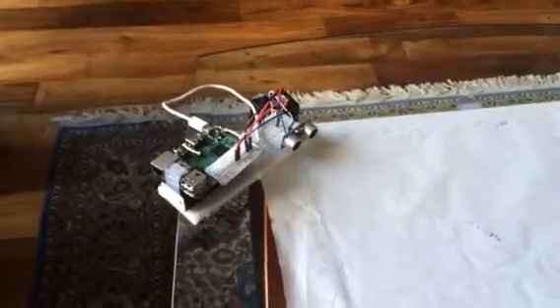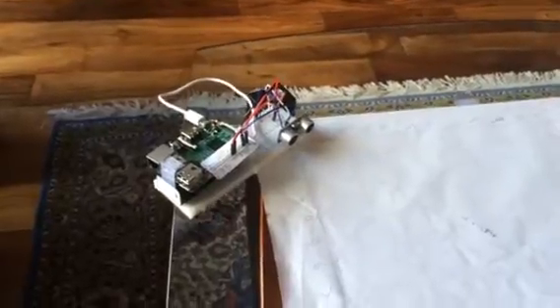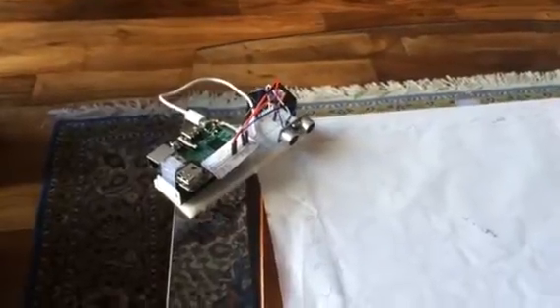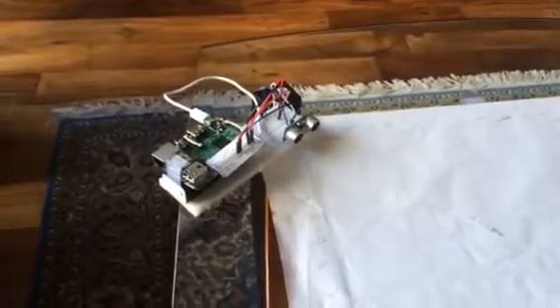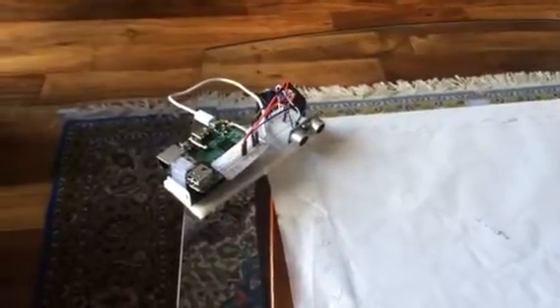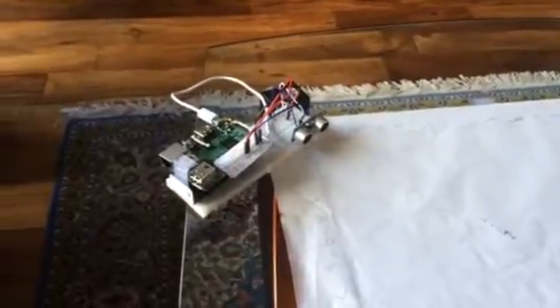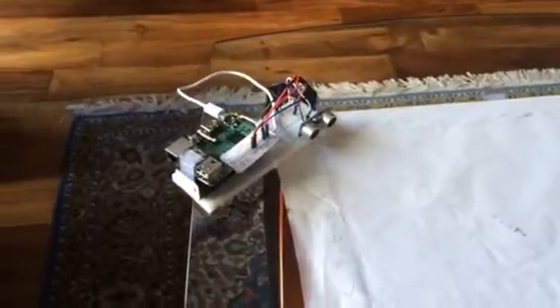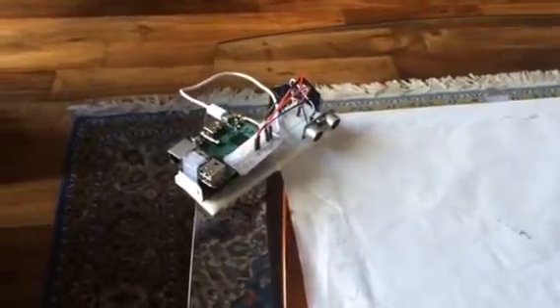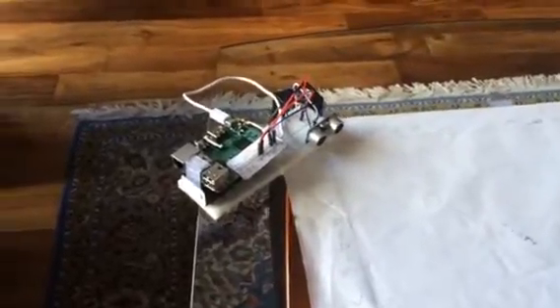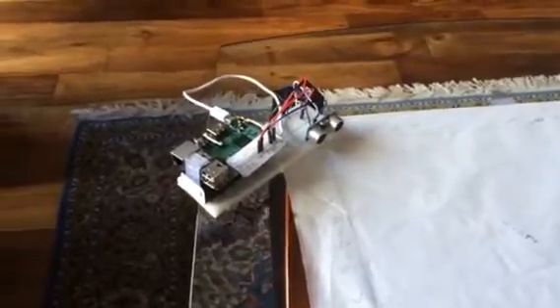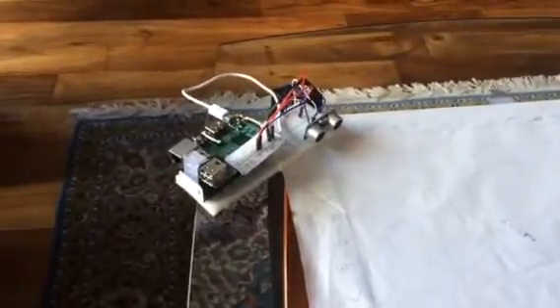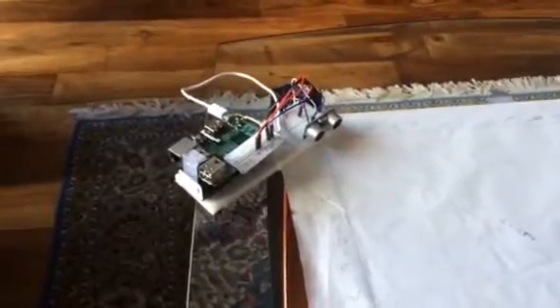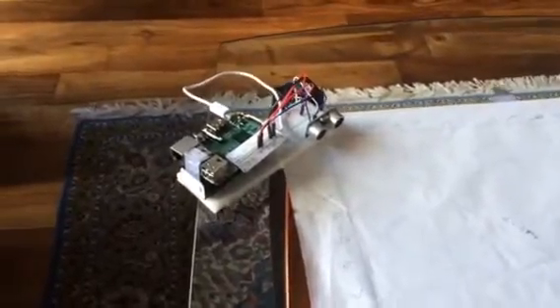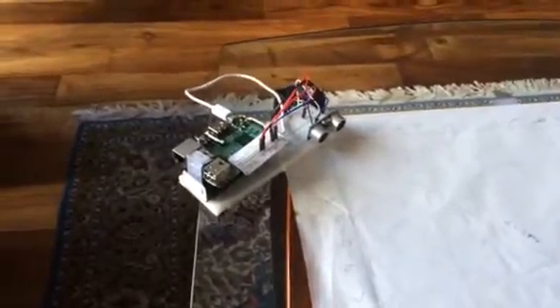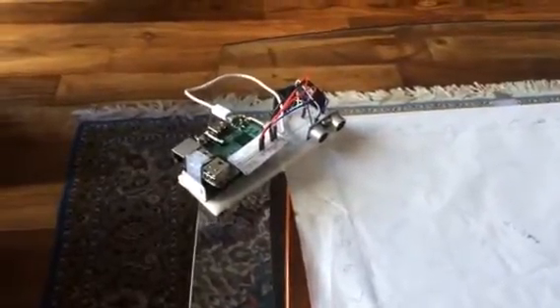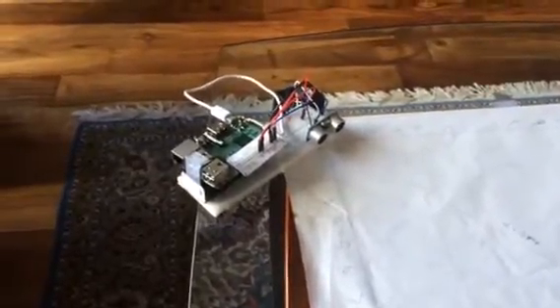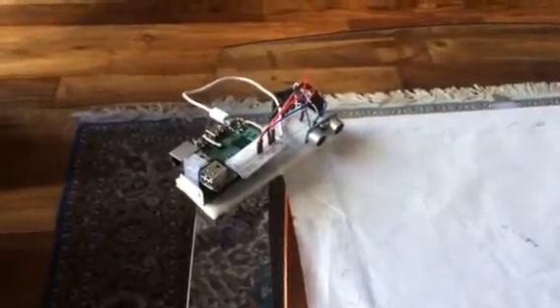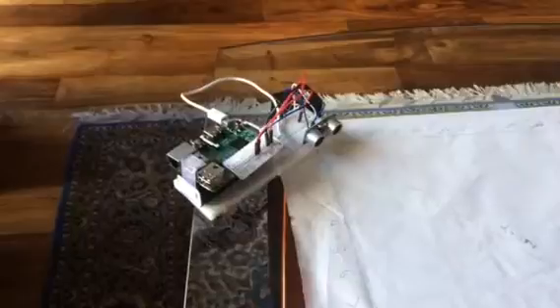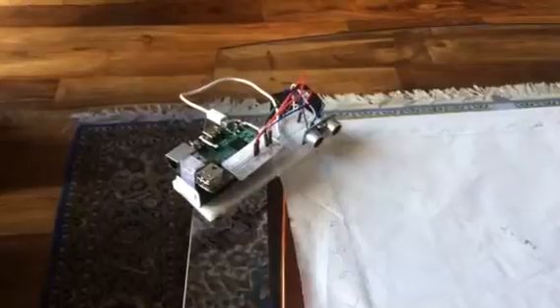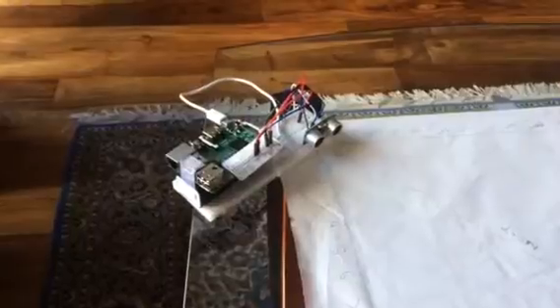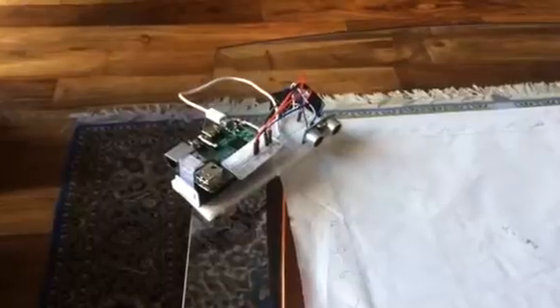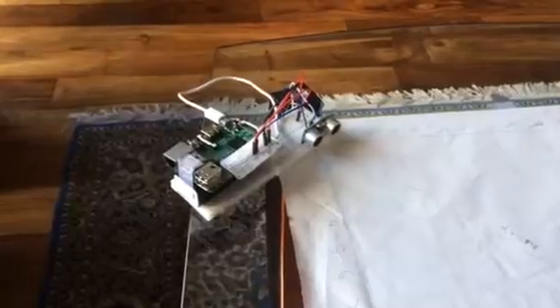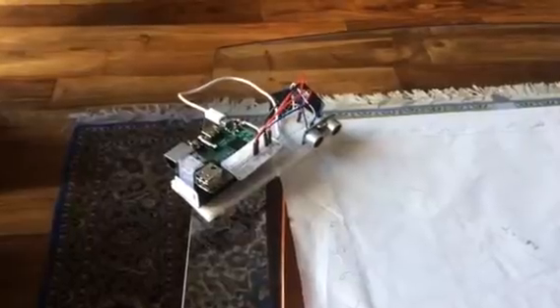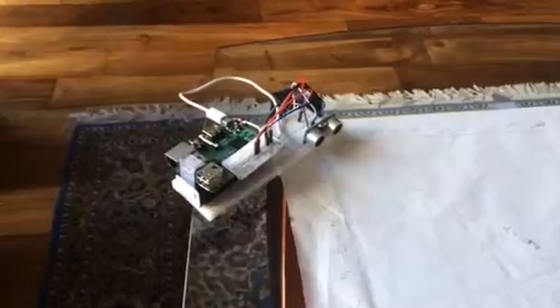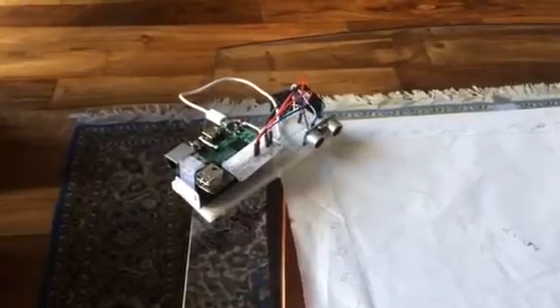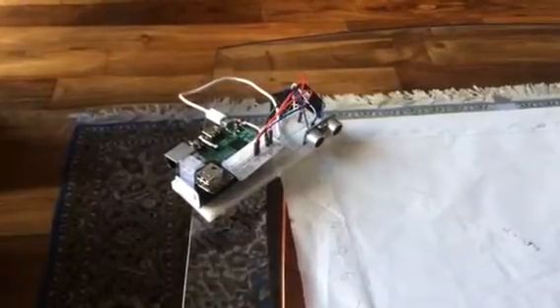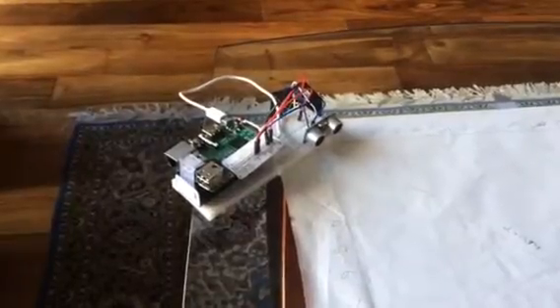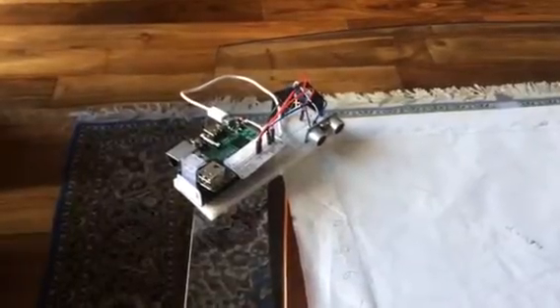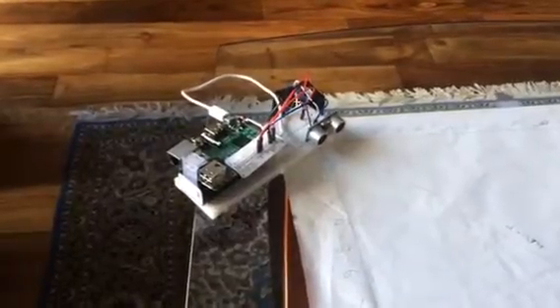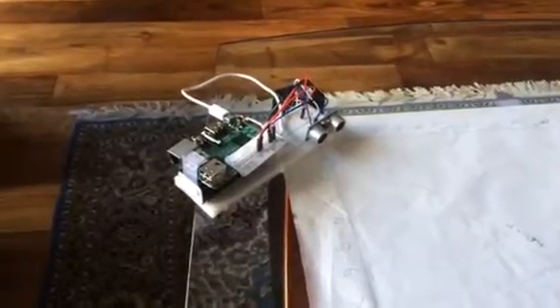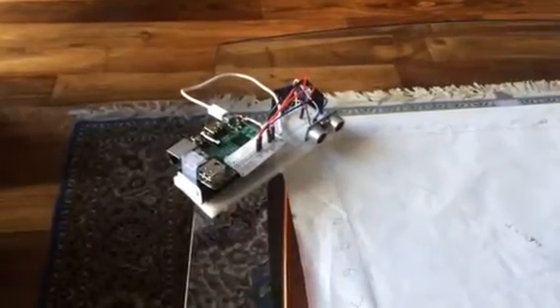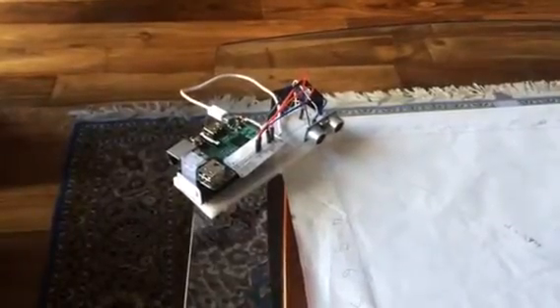Here's my latest Raspberry Pi project. It's an indoor positioning system using an ultrasonic sensor.